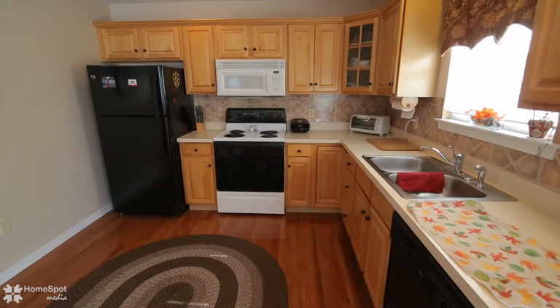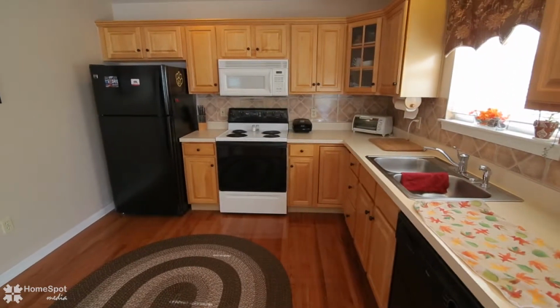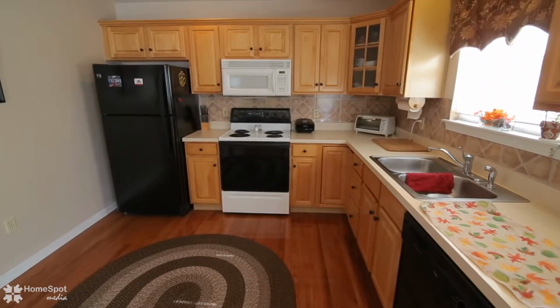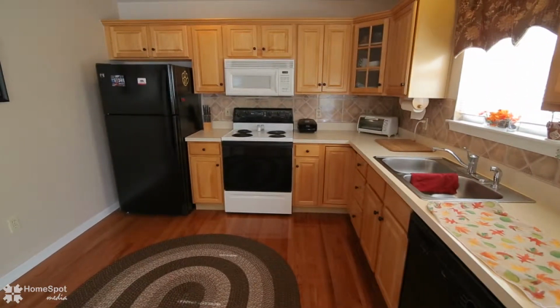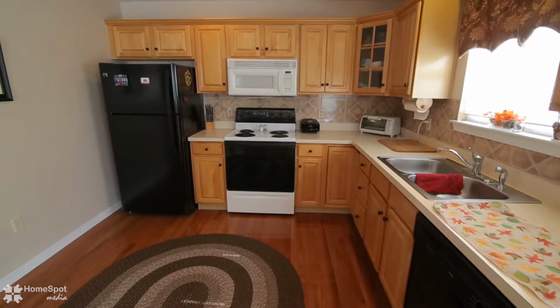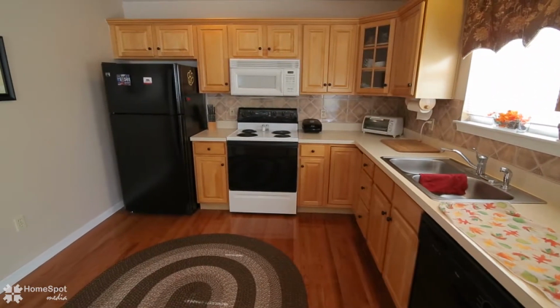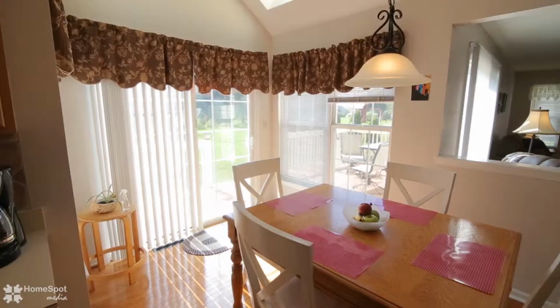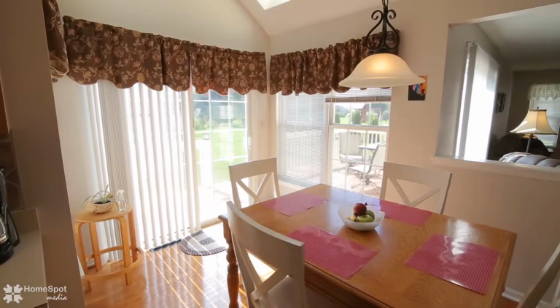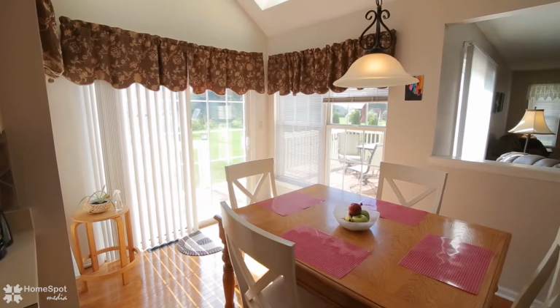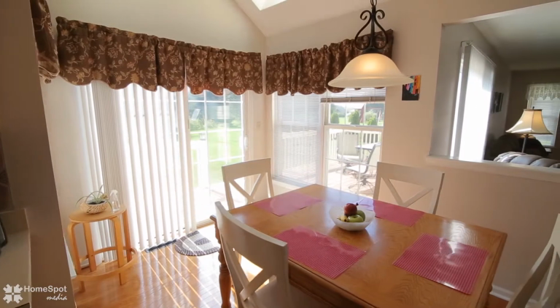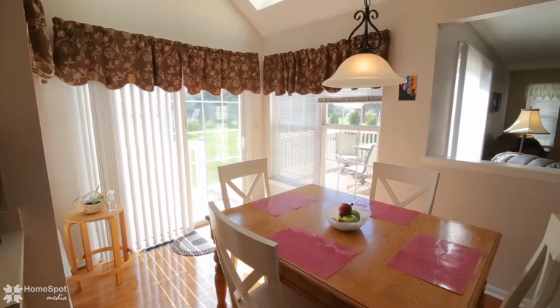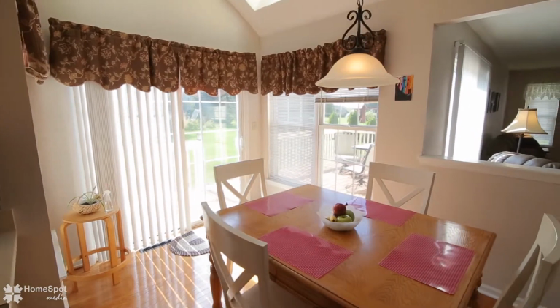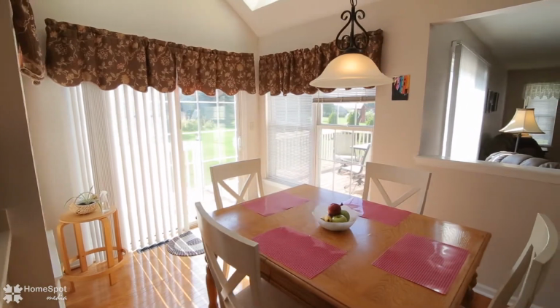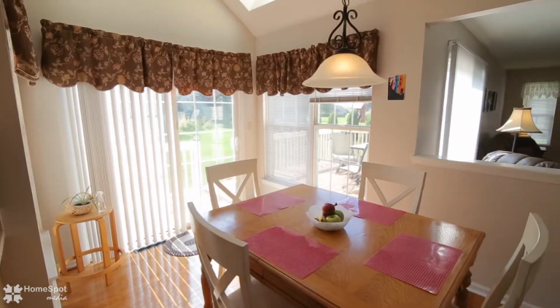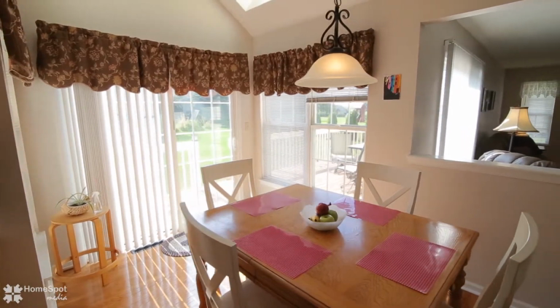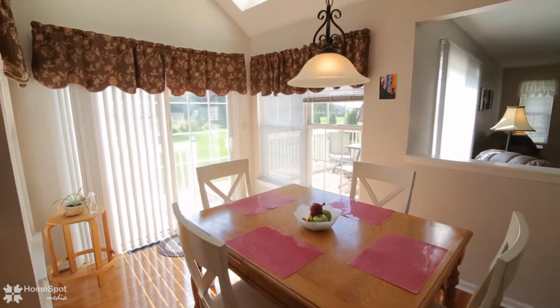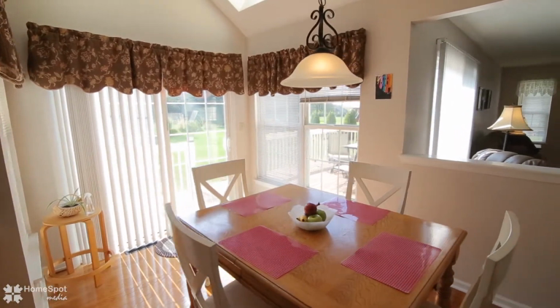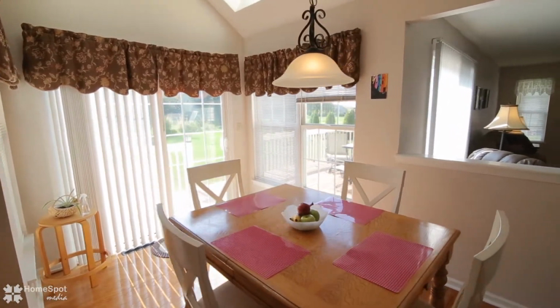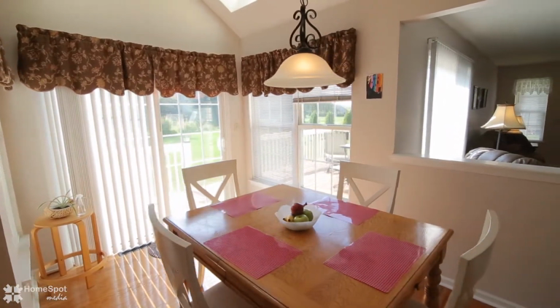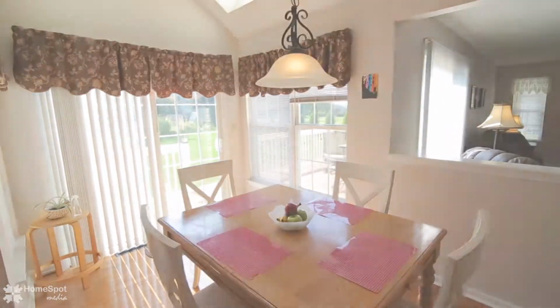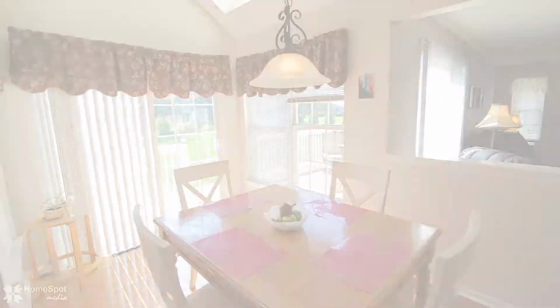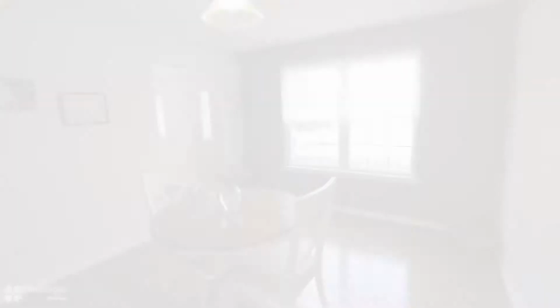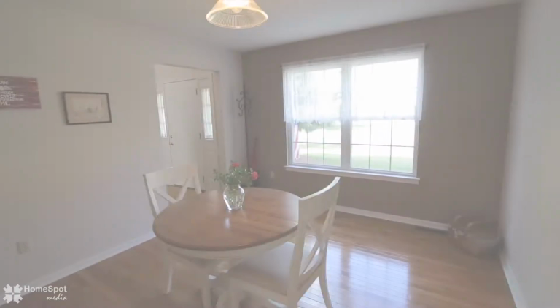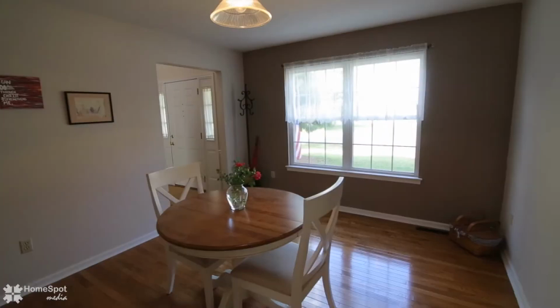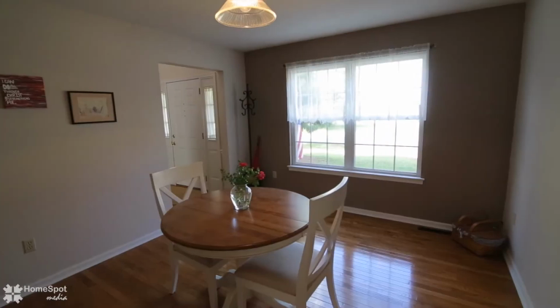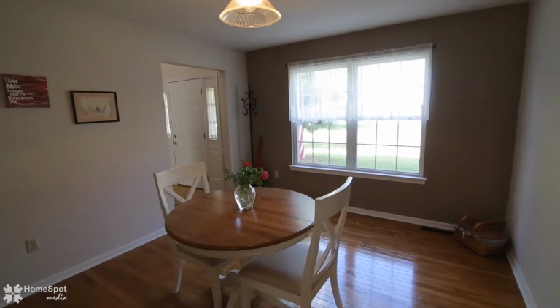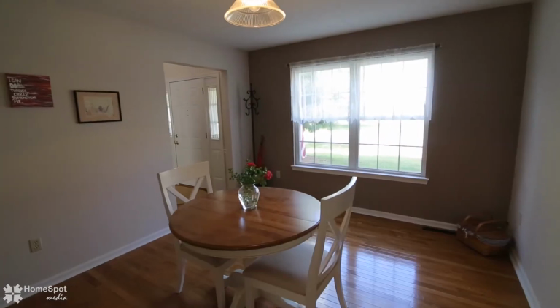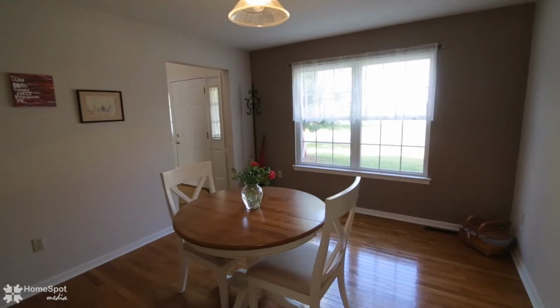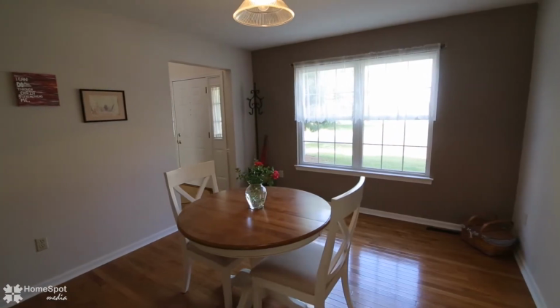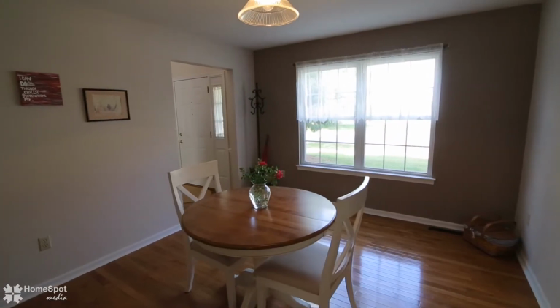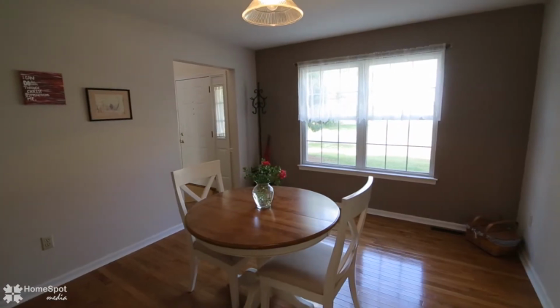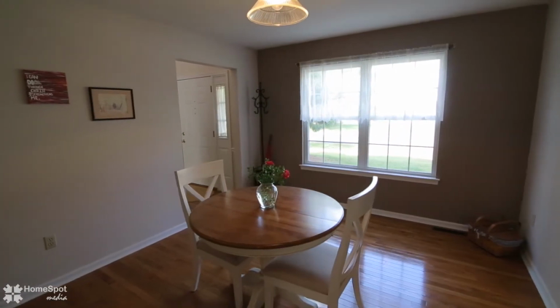The nice-sized formal dining room with hardwood floors showcases French doors that open into the family room.